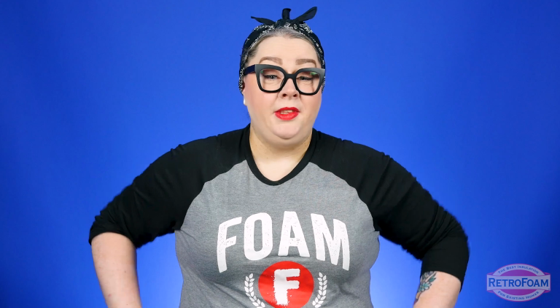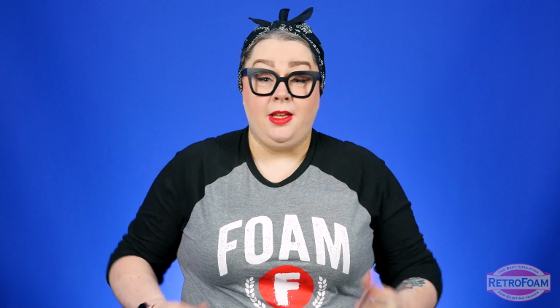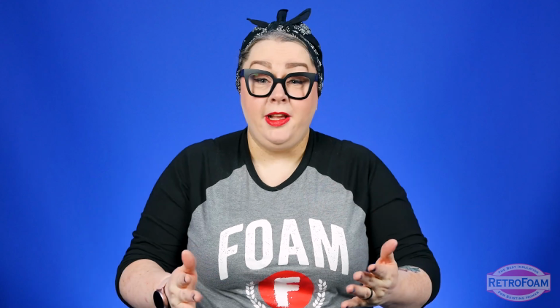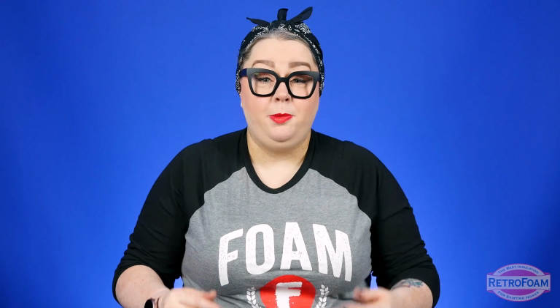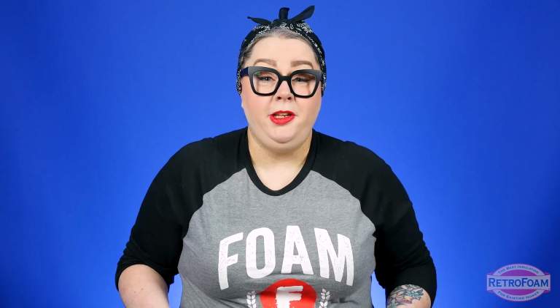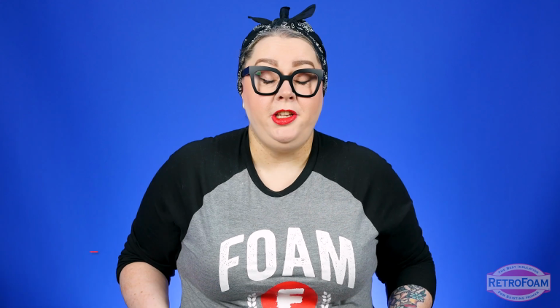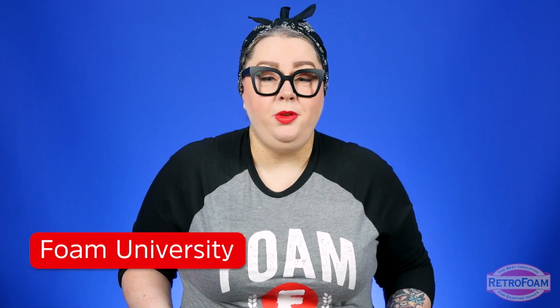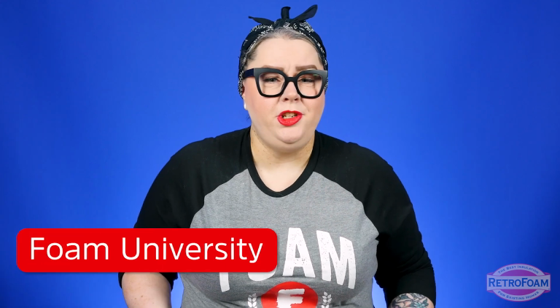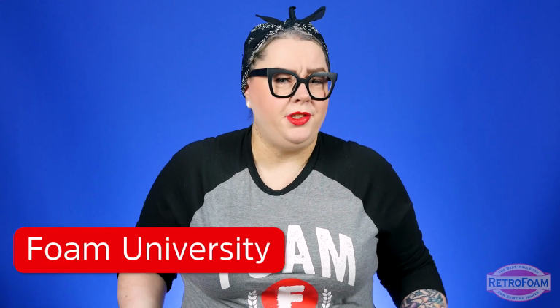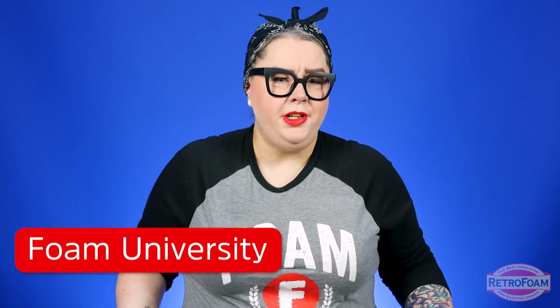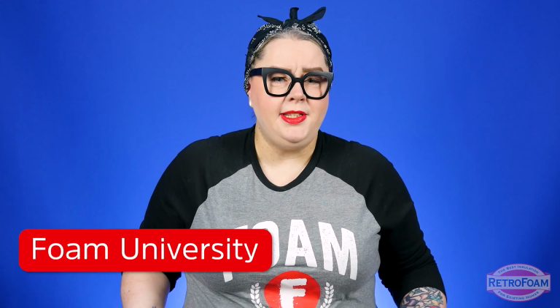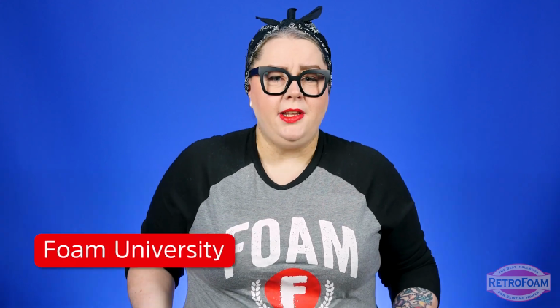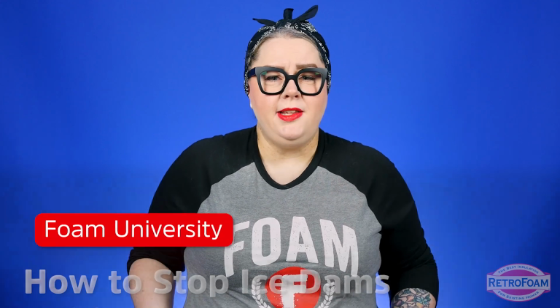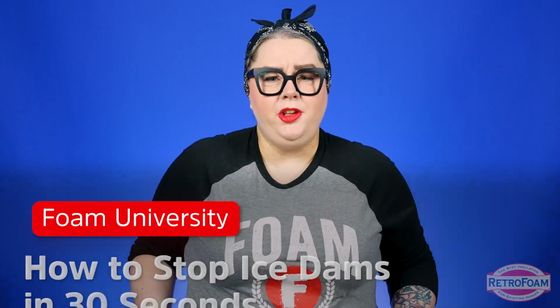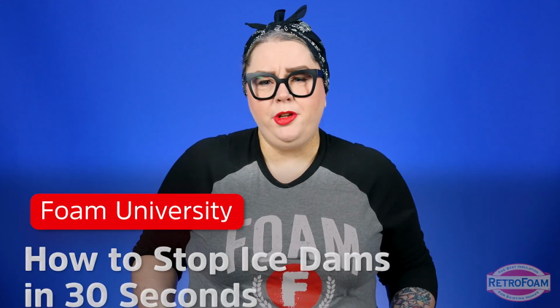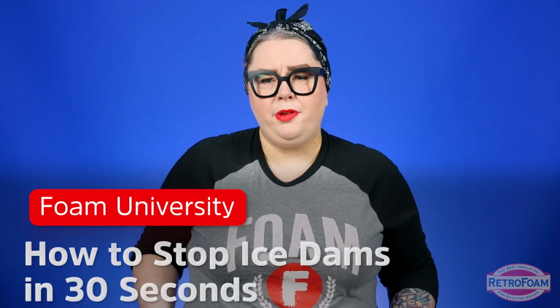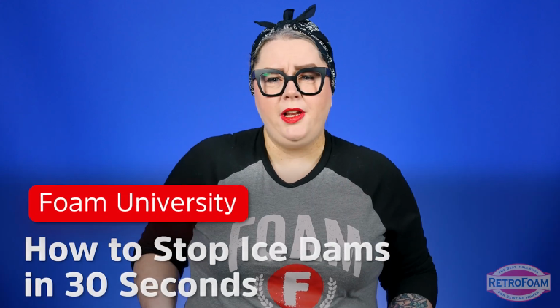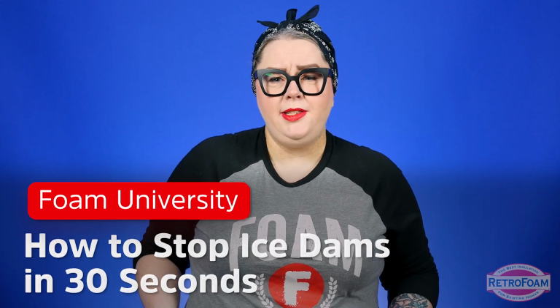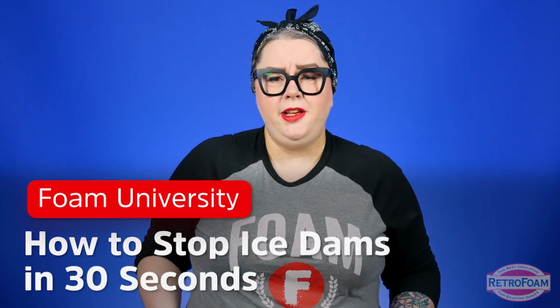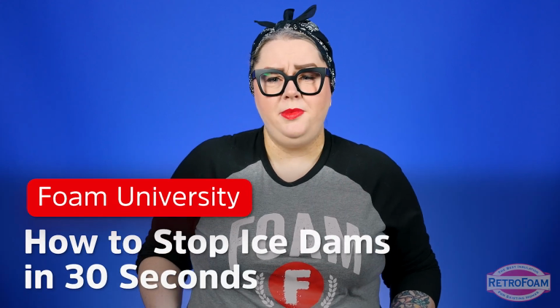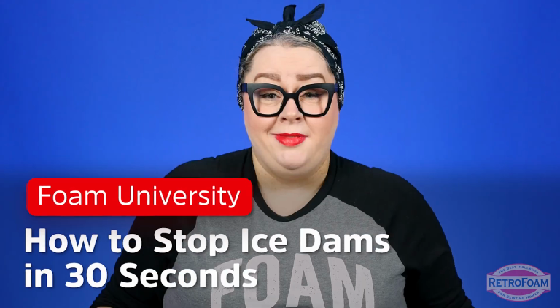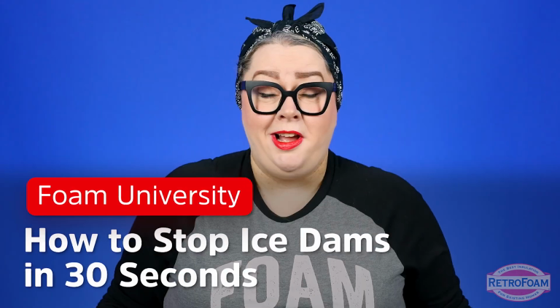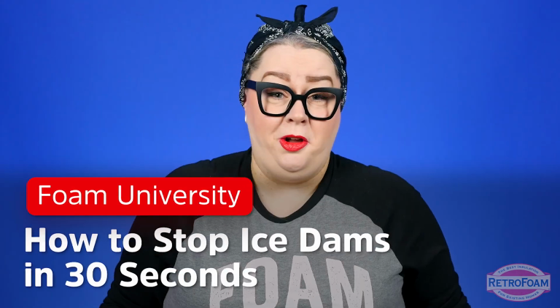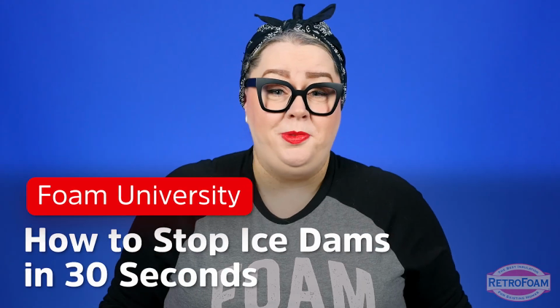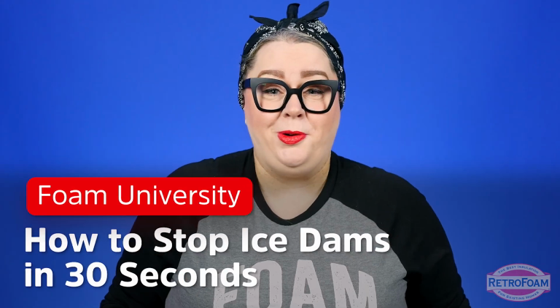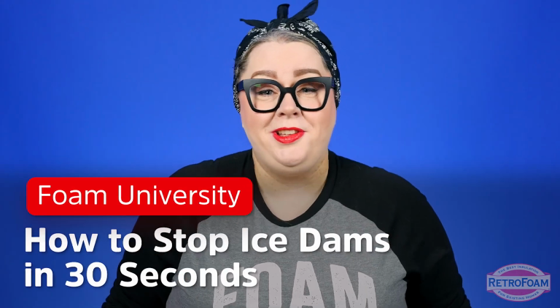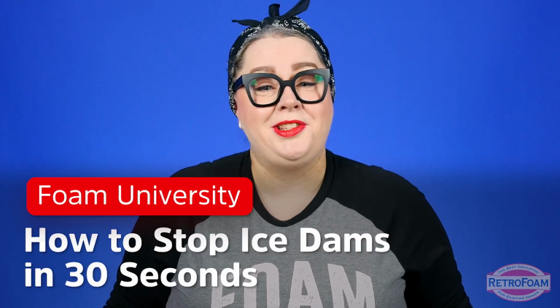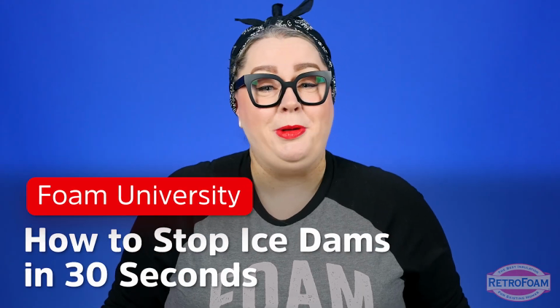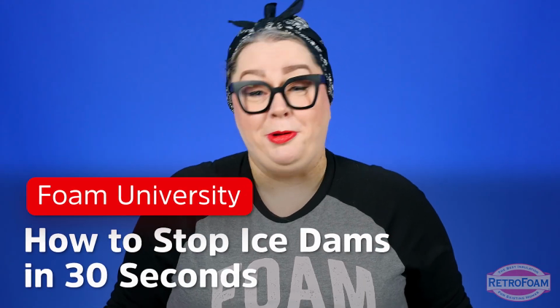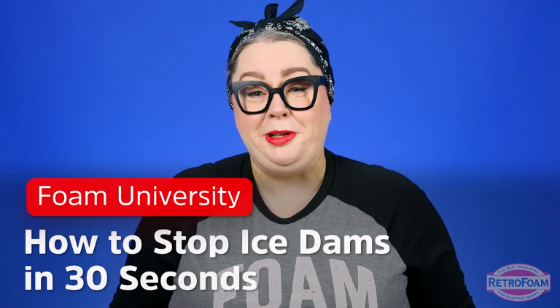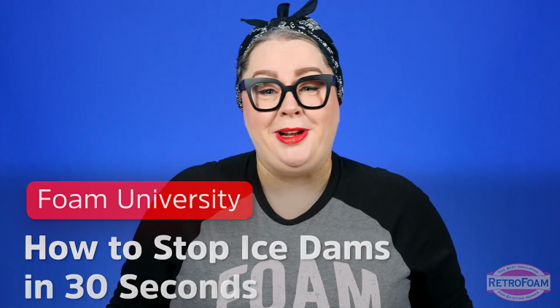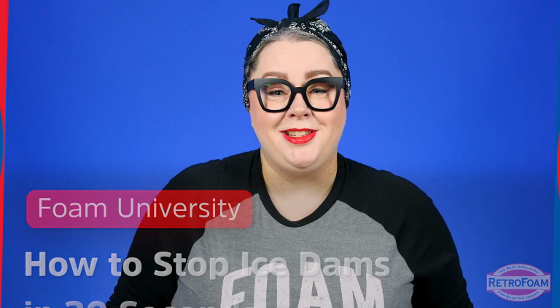Can I explain to you in just 30 seconds how you can prevent ice dams? I hope so, or this is going to be really embarrassing.